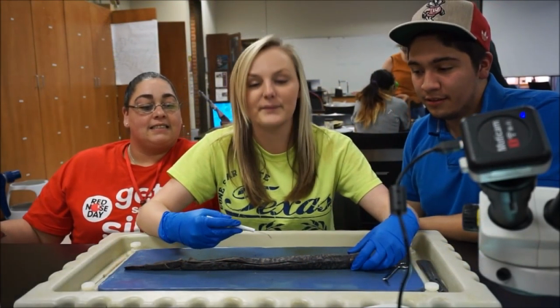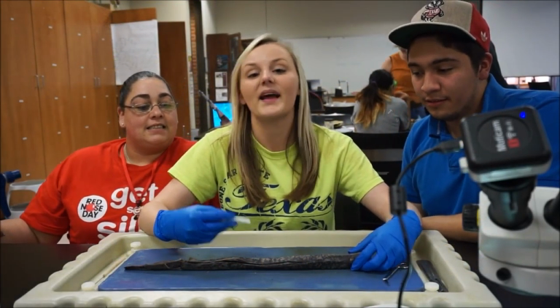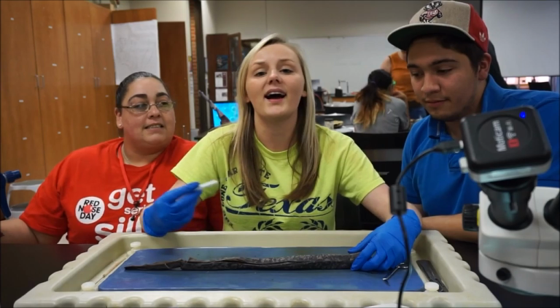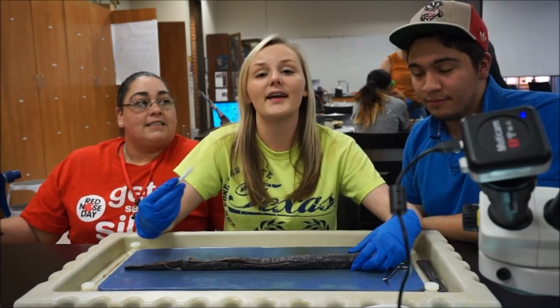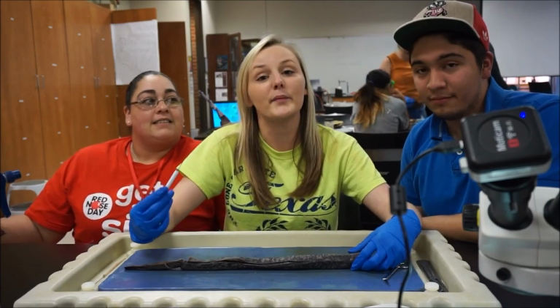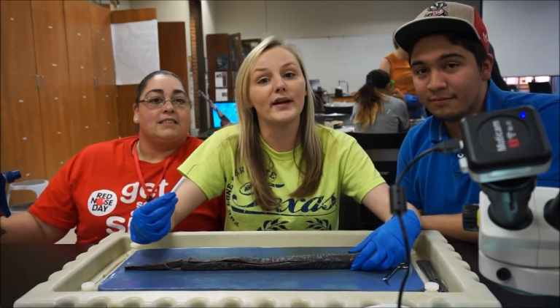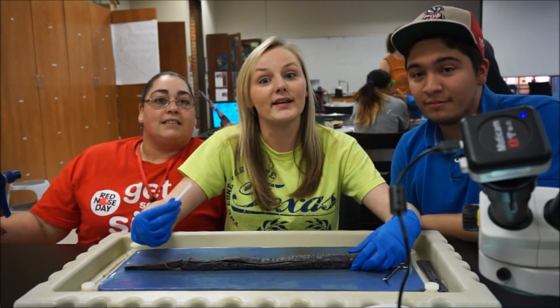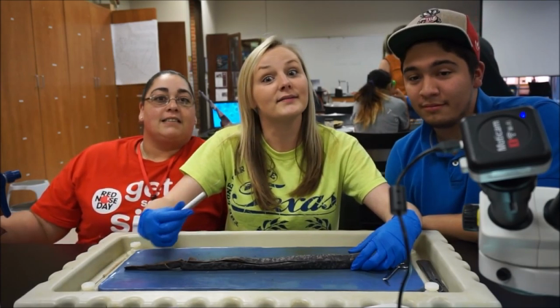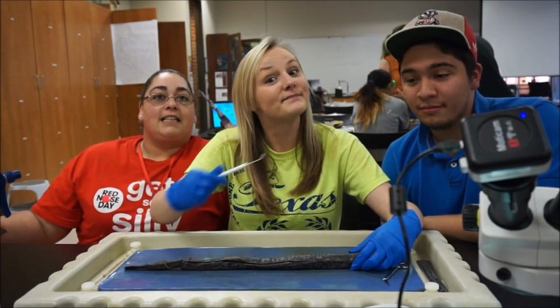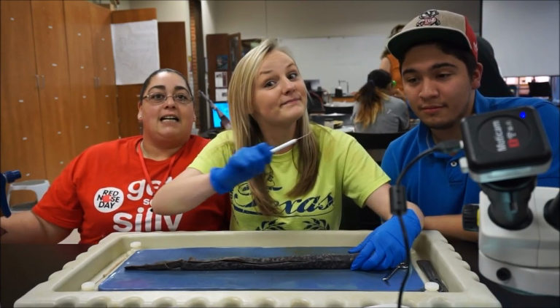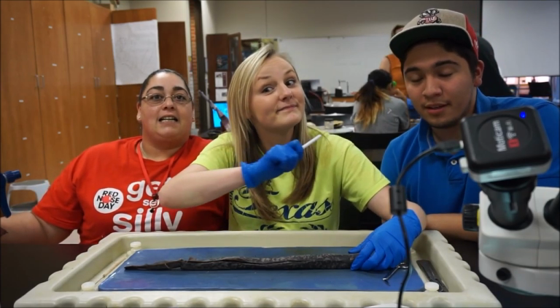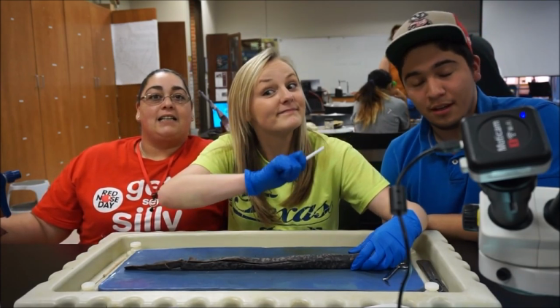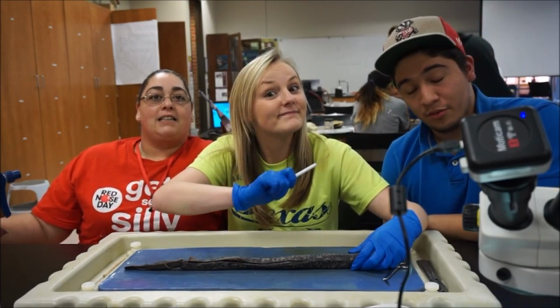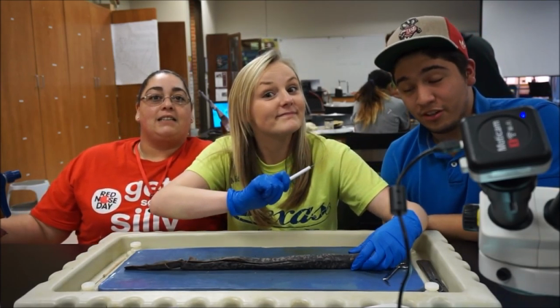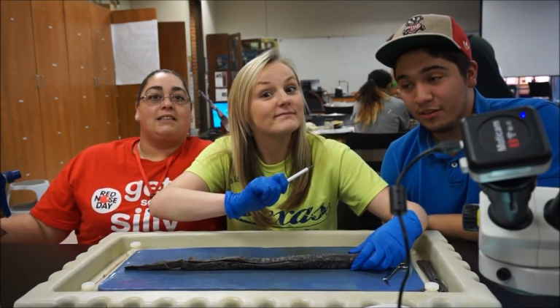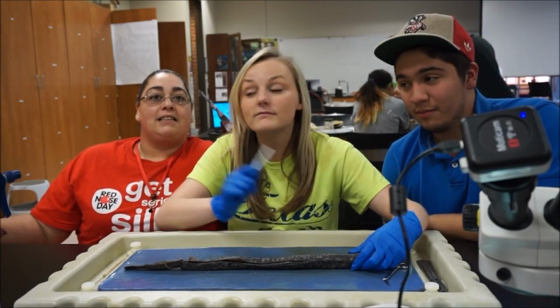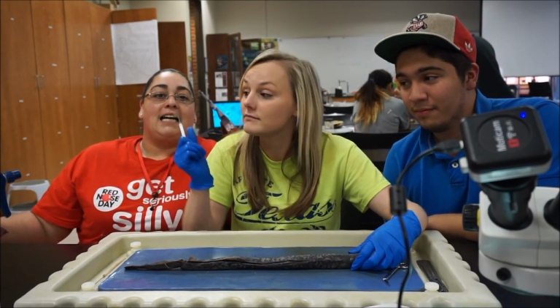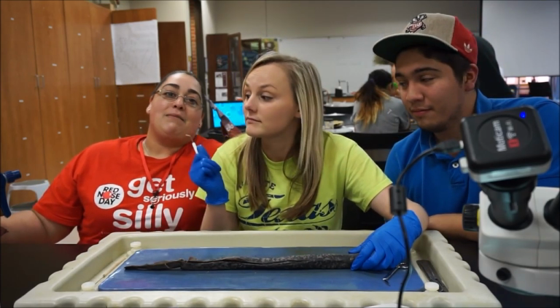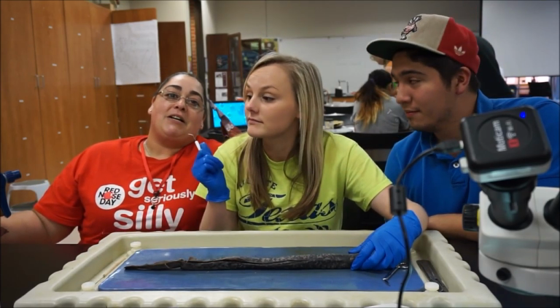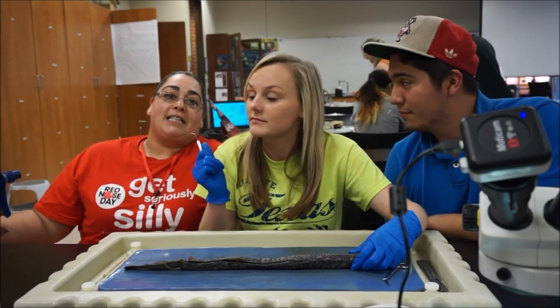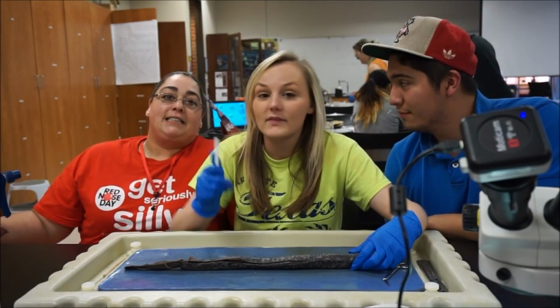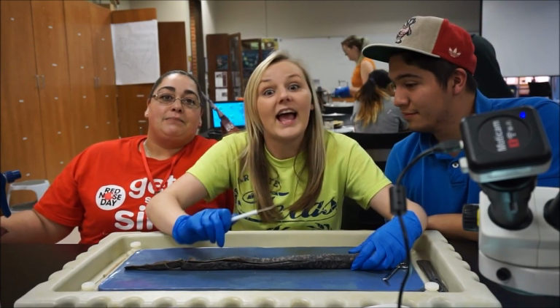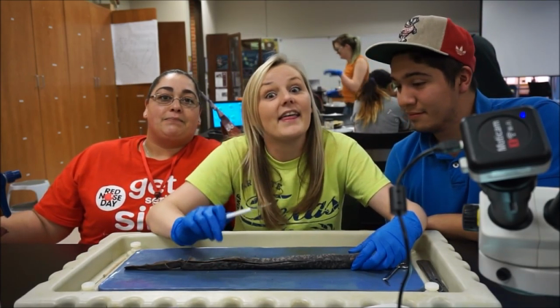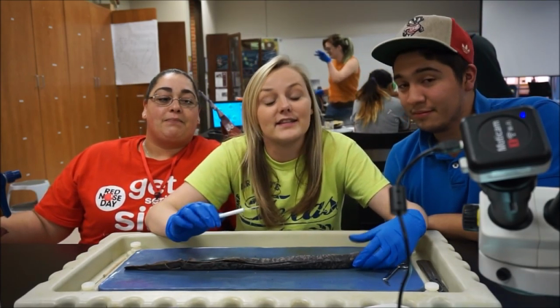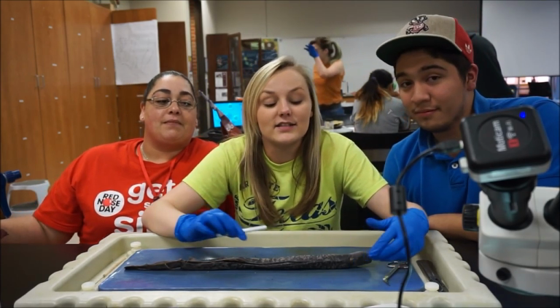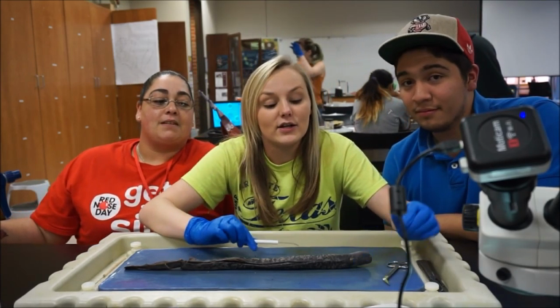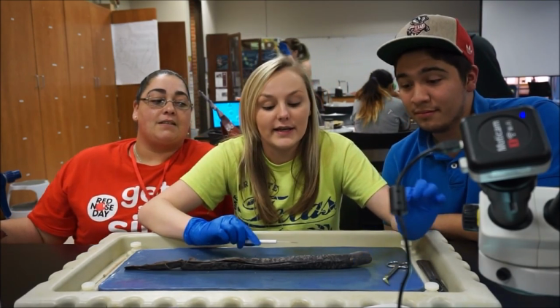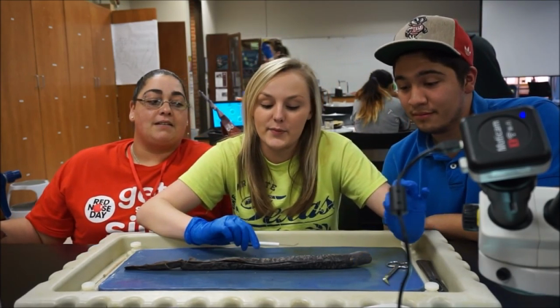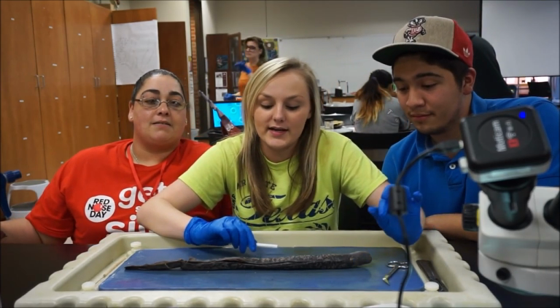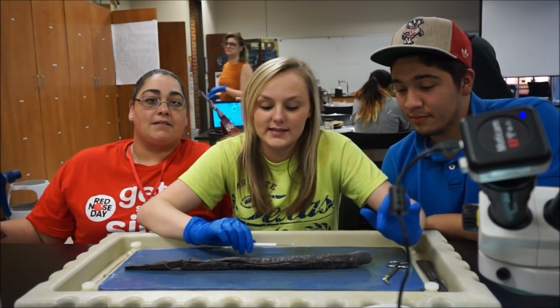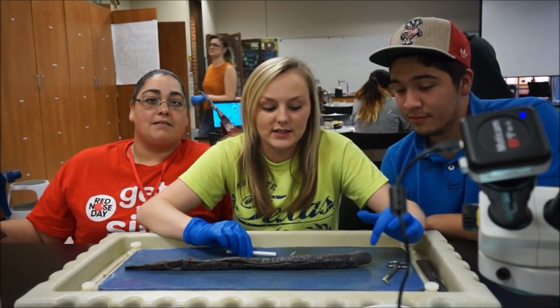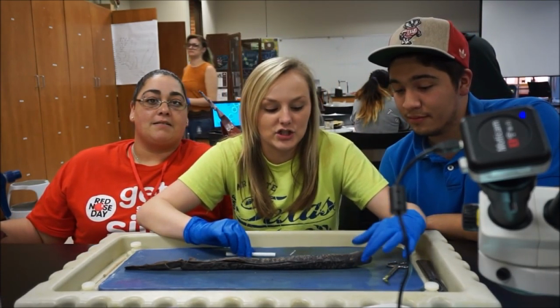Hi, I'm Brandy. I'm Andrea. I'm Erica. And this is our lamprey dissection.